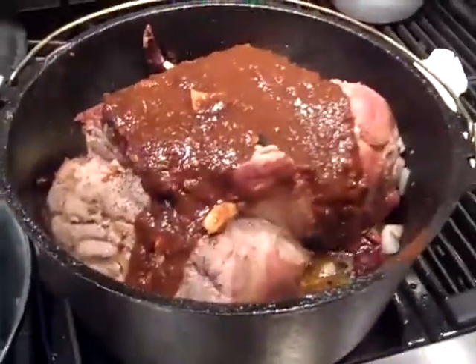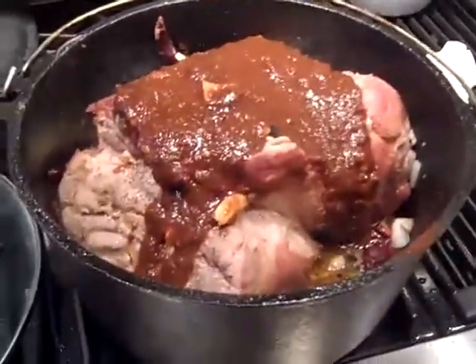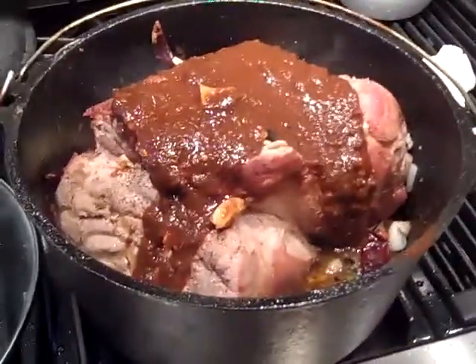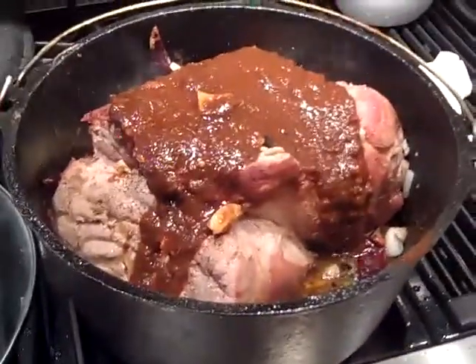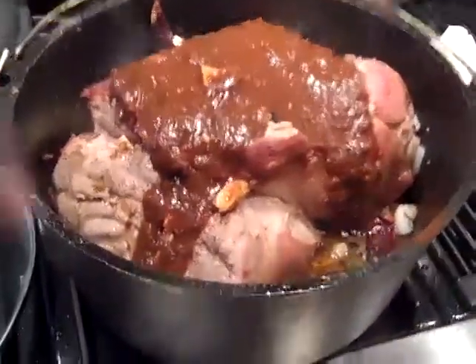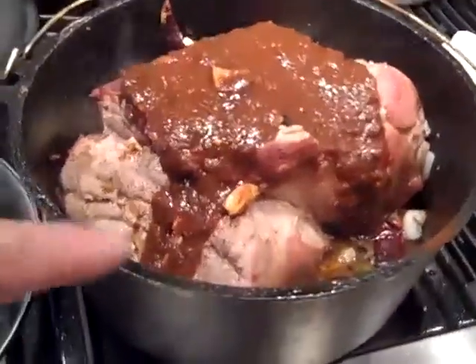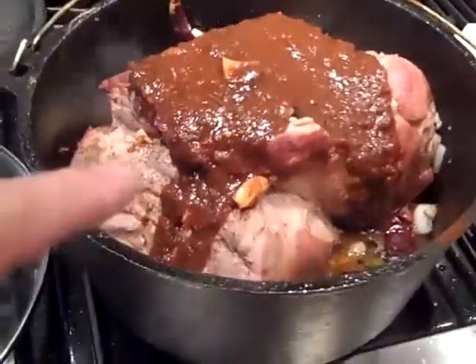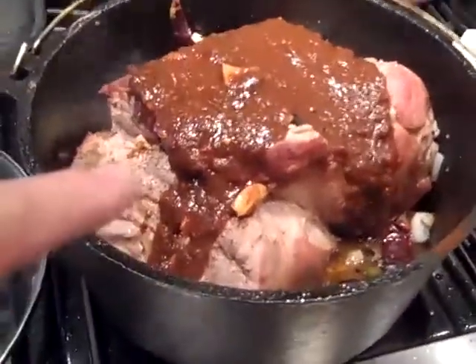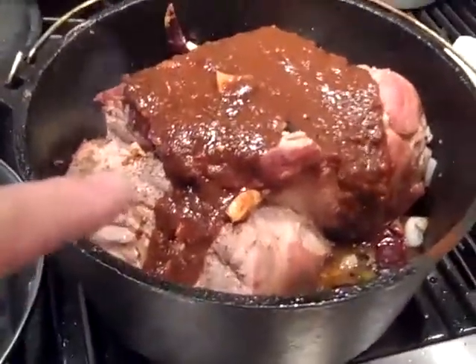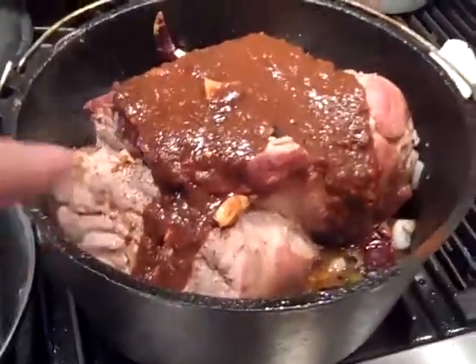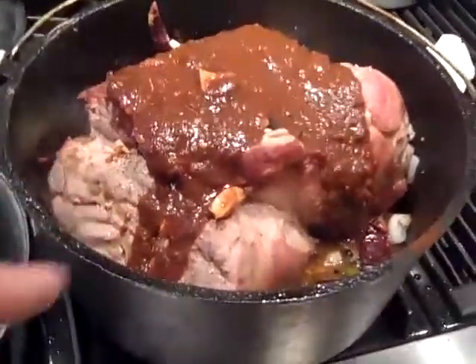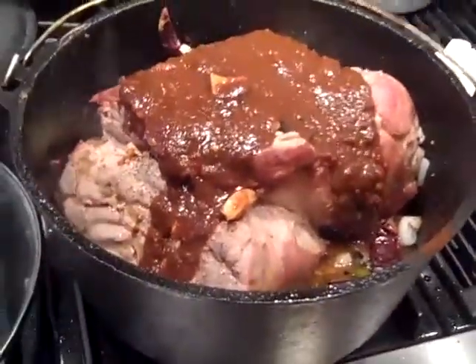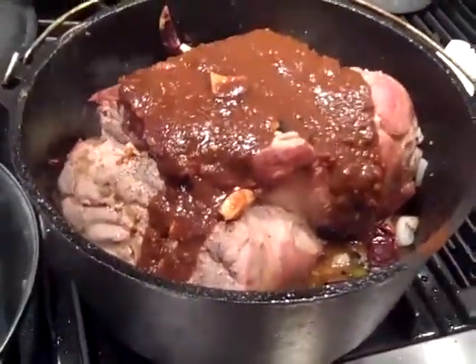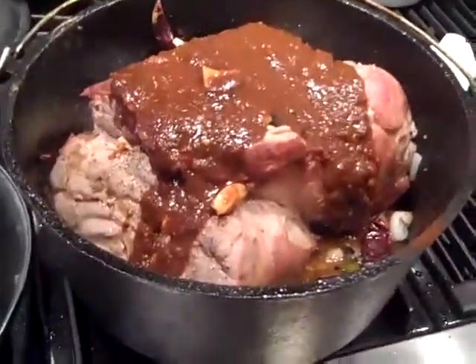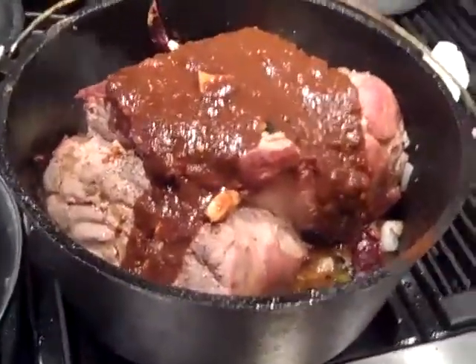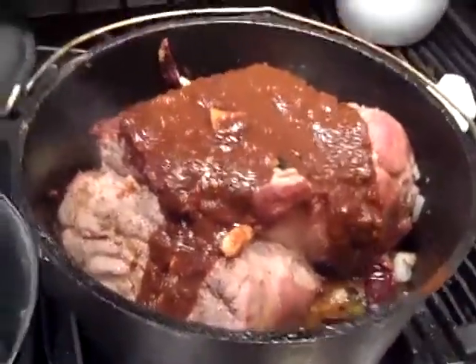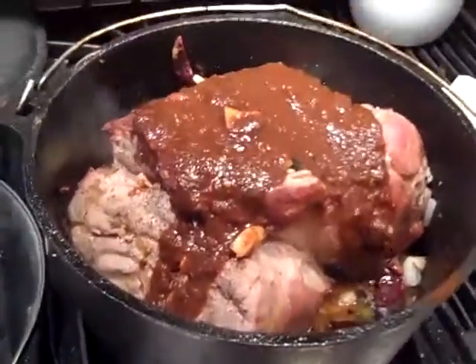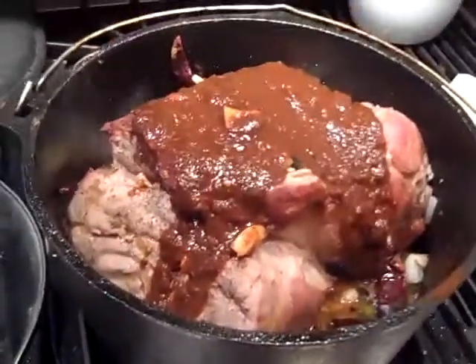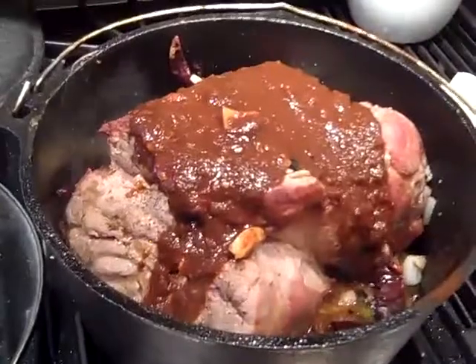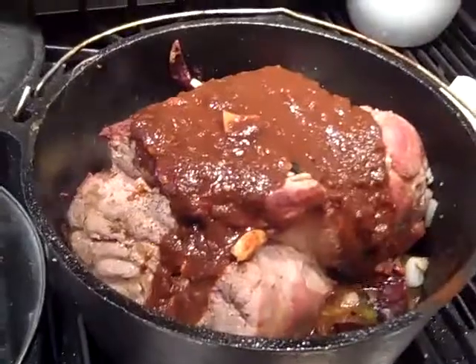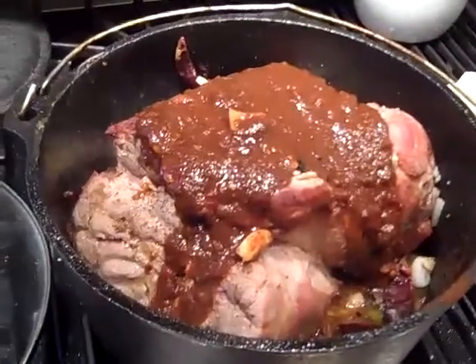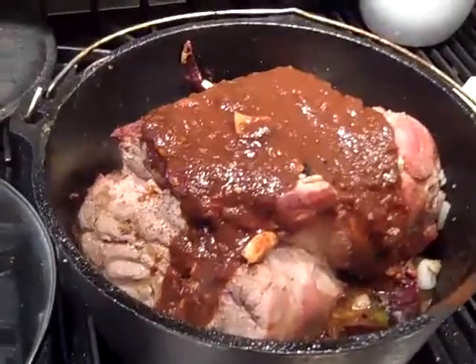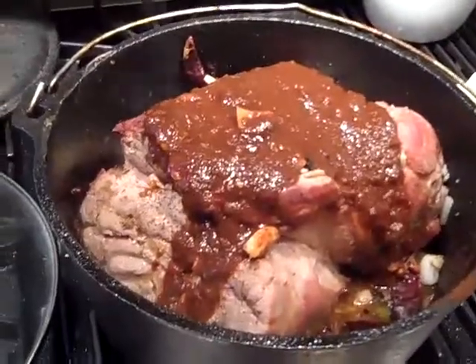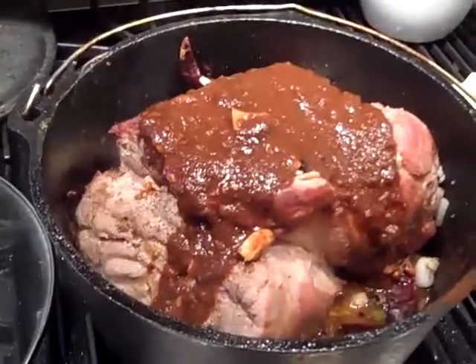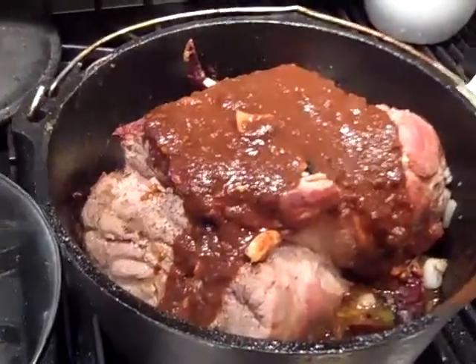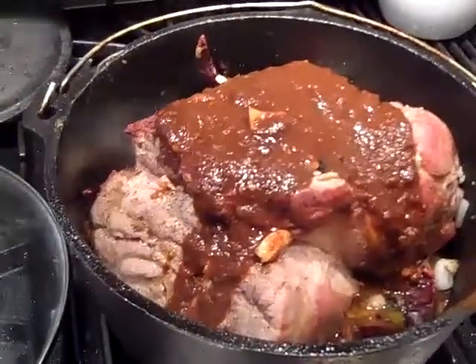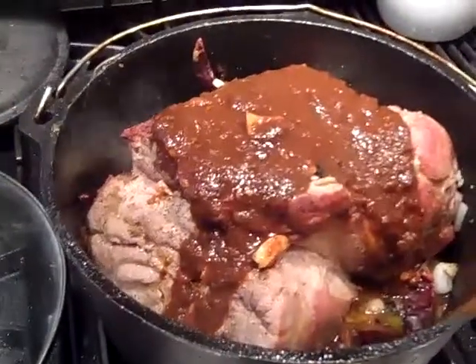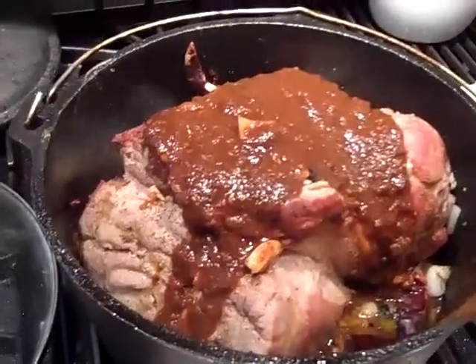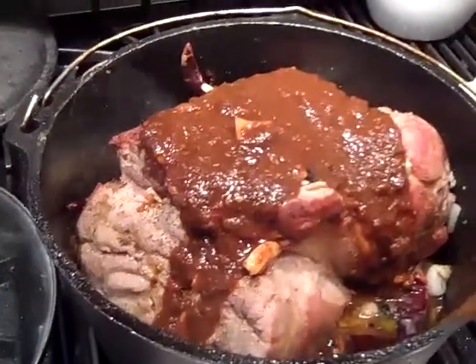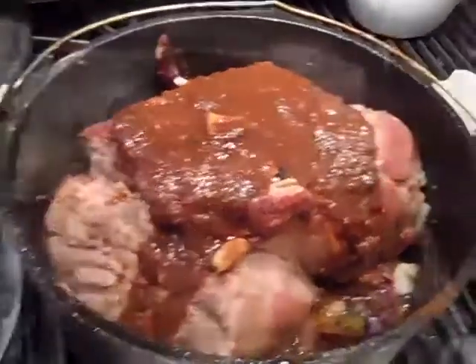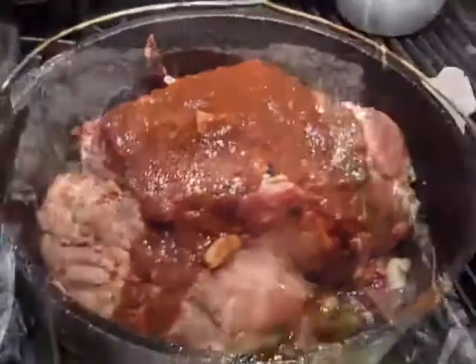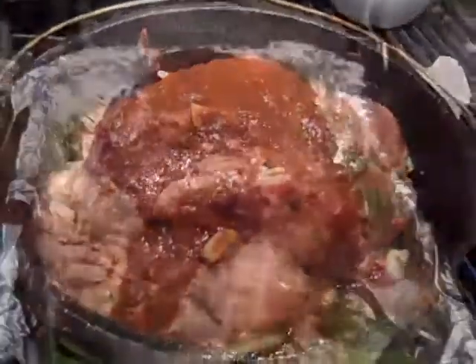Top on. Going to go in the oven, probably for about four and a half hours at 300.